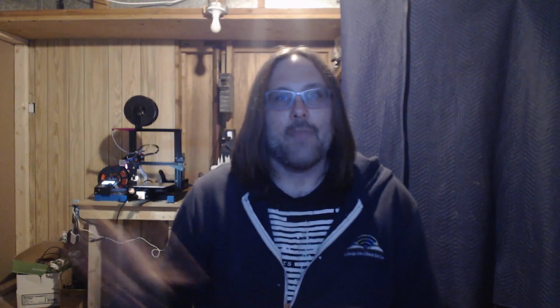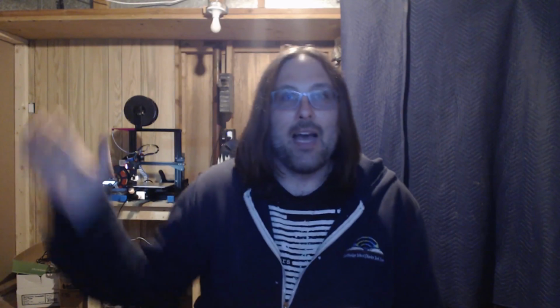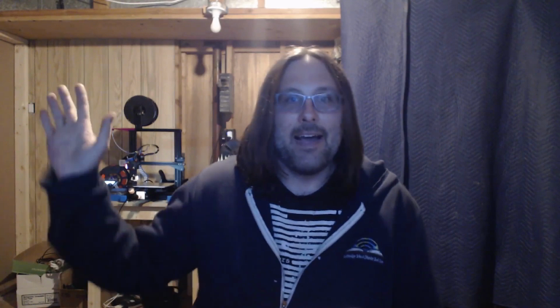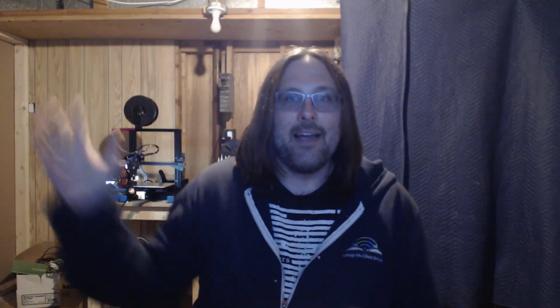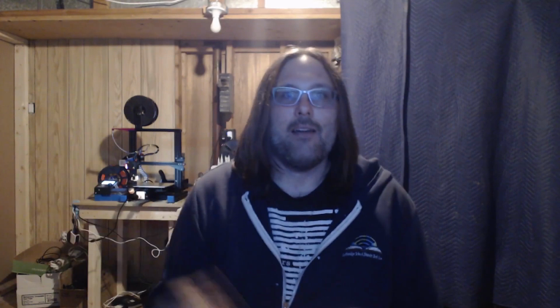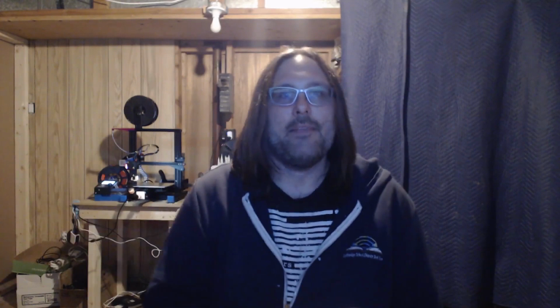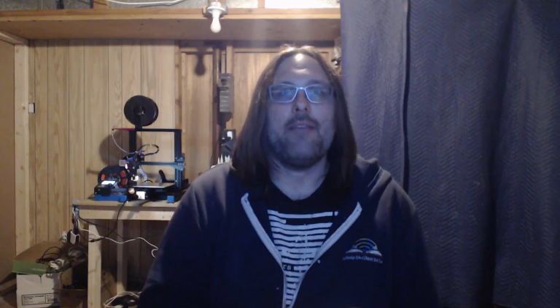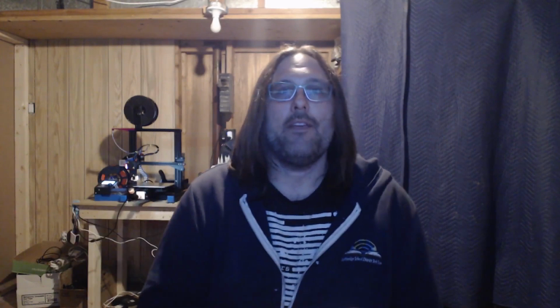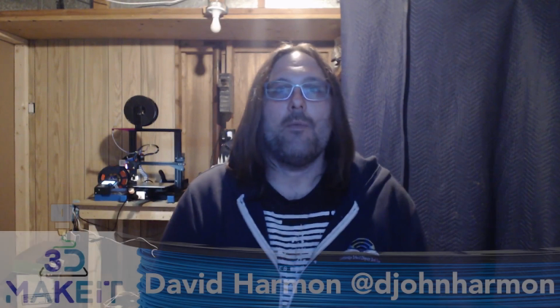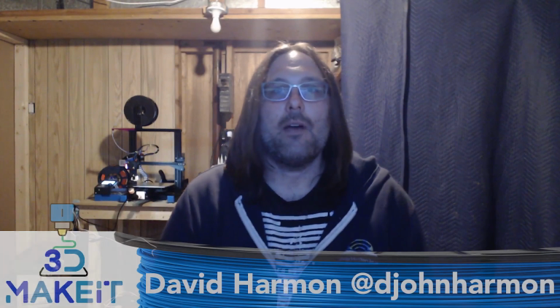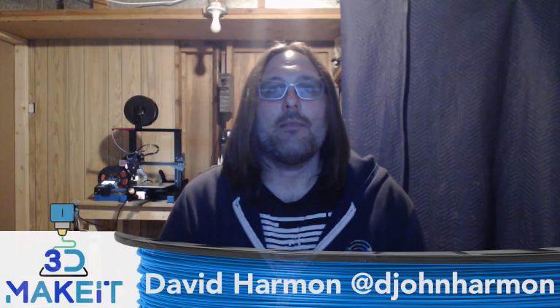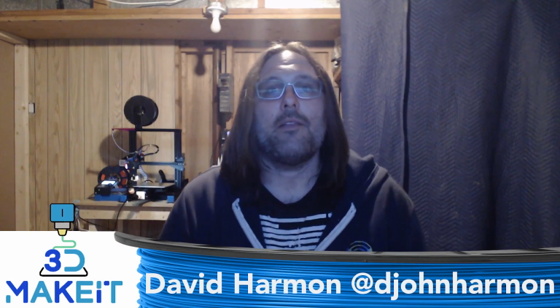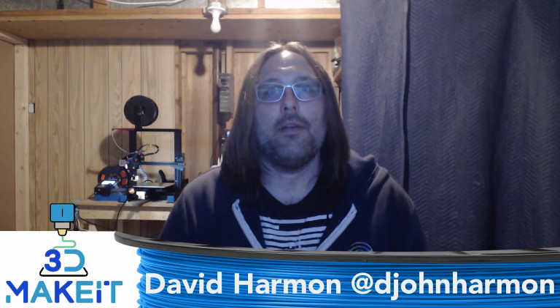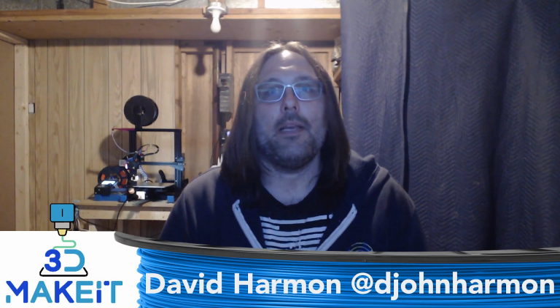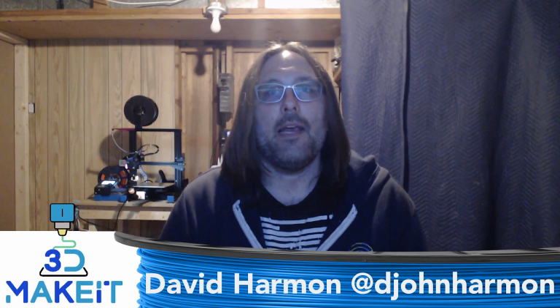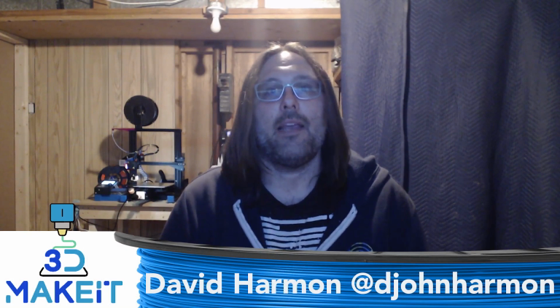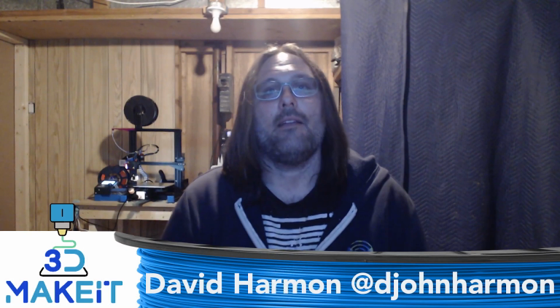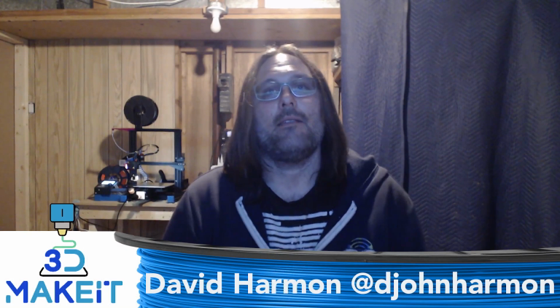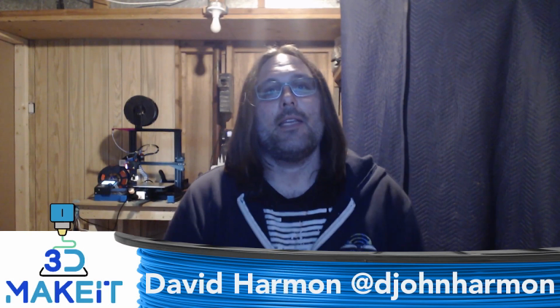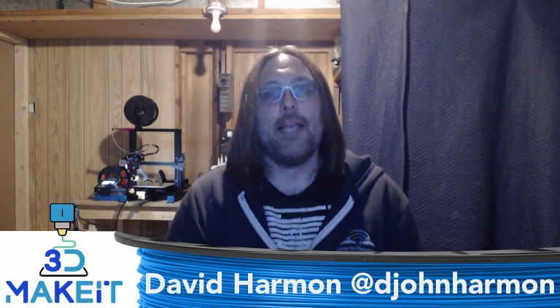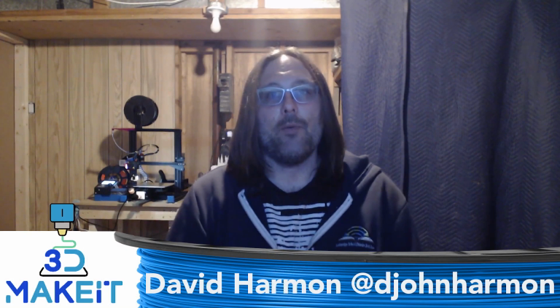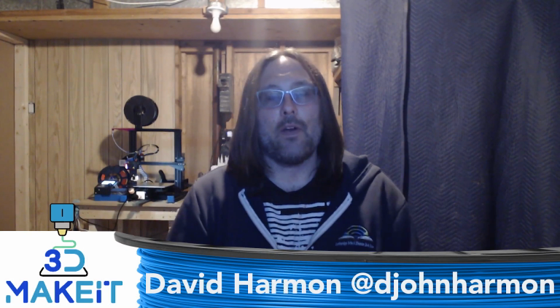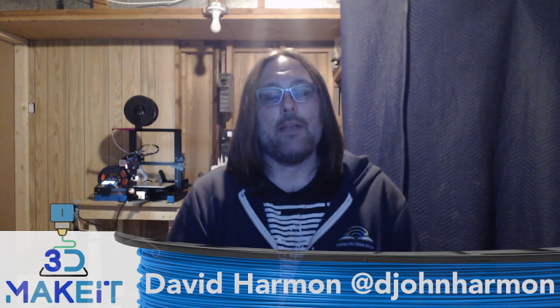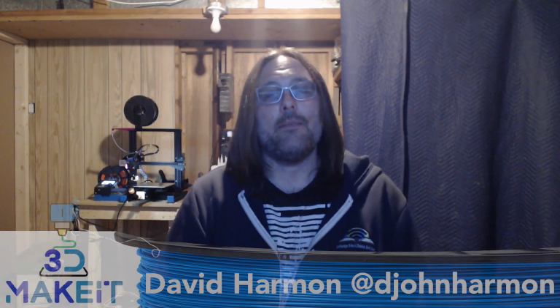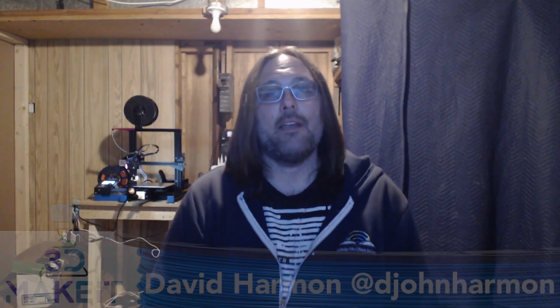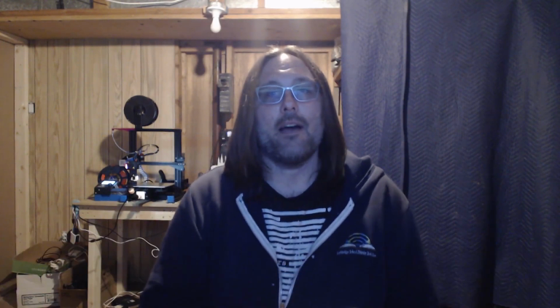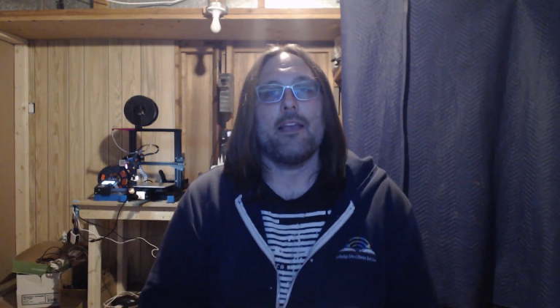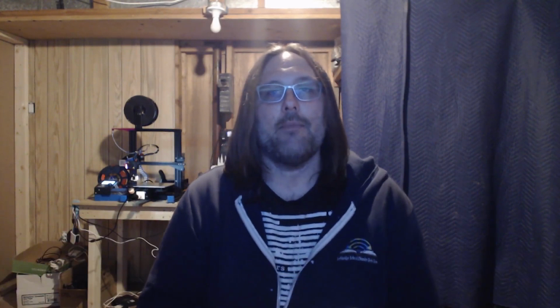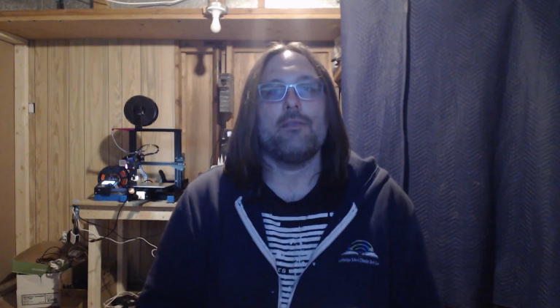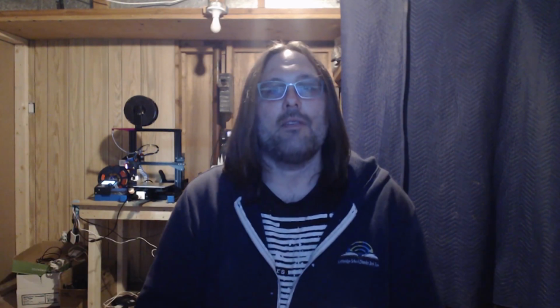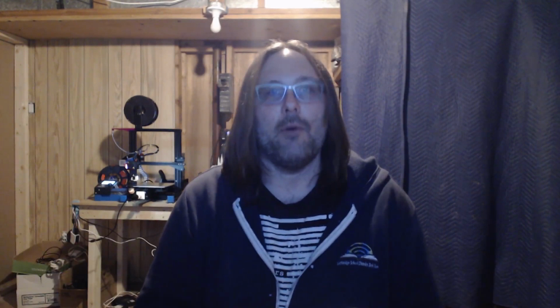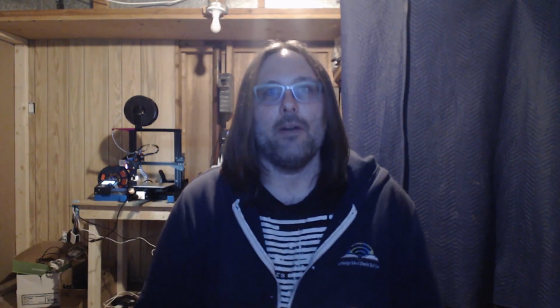Hi, I'm David. Welcome to 3D Make It. Today we're going to be talking about supports.